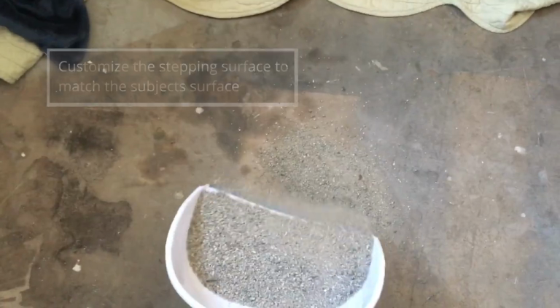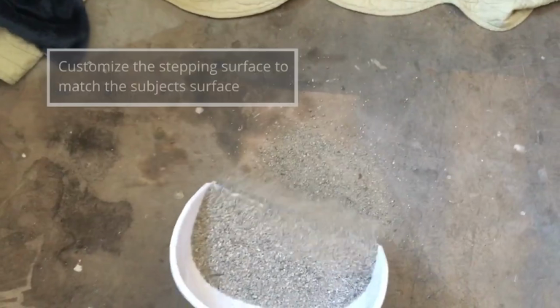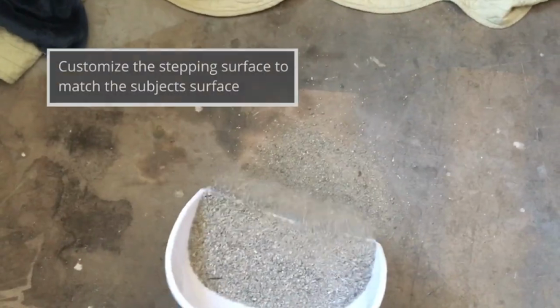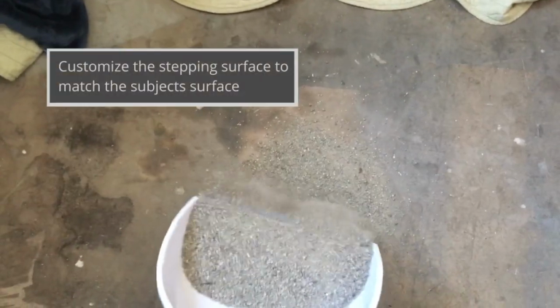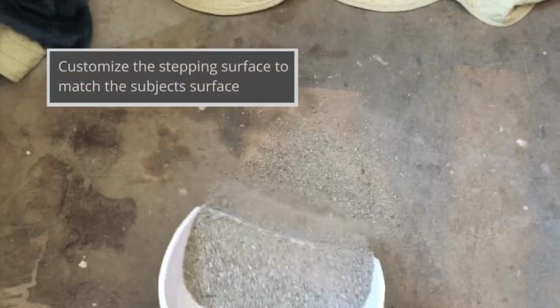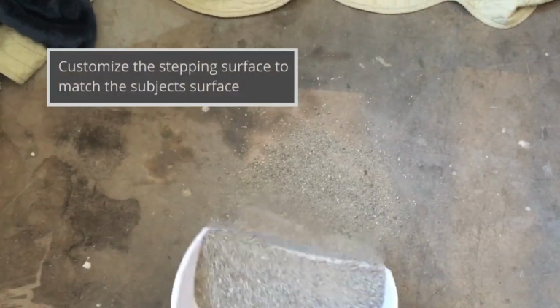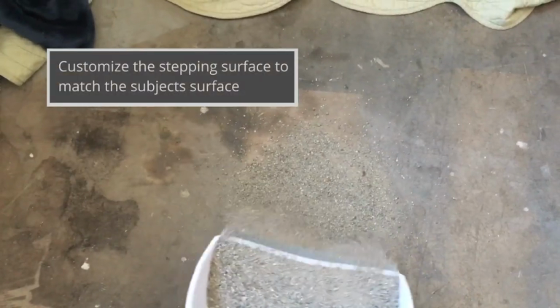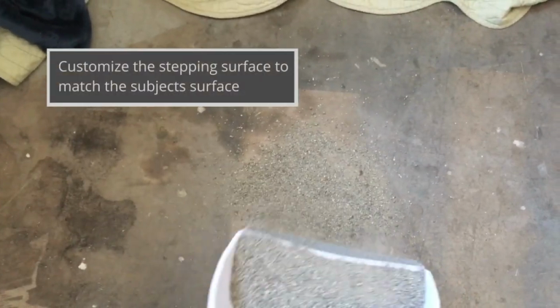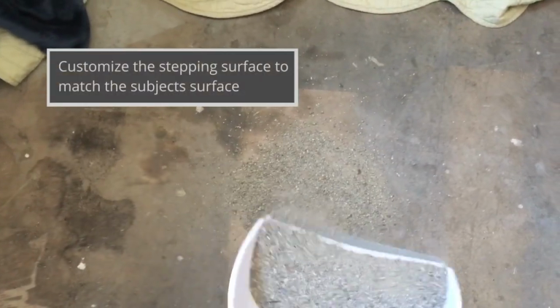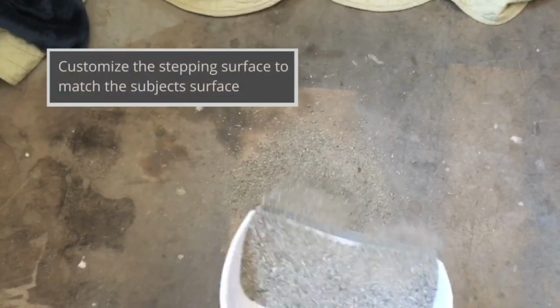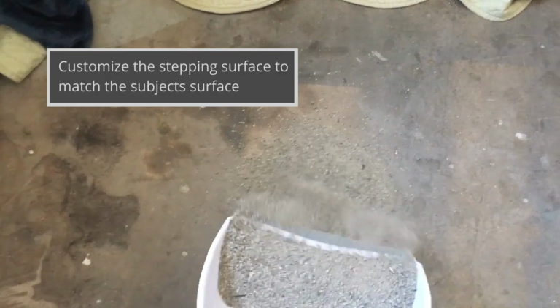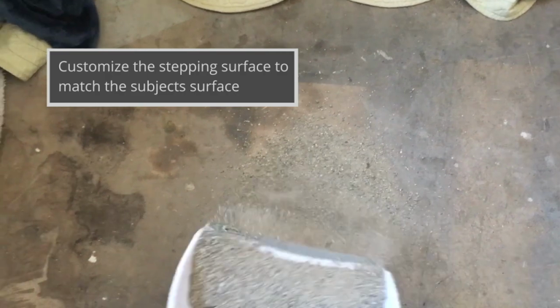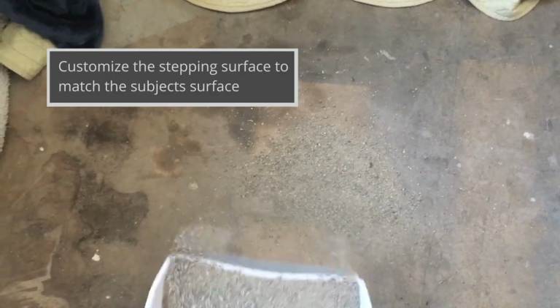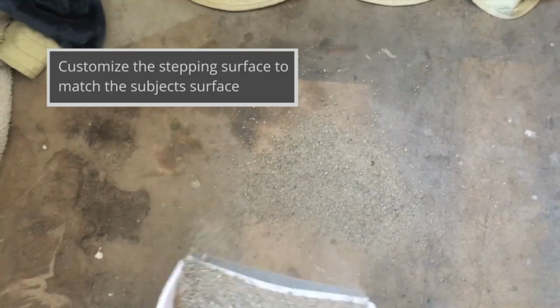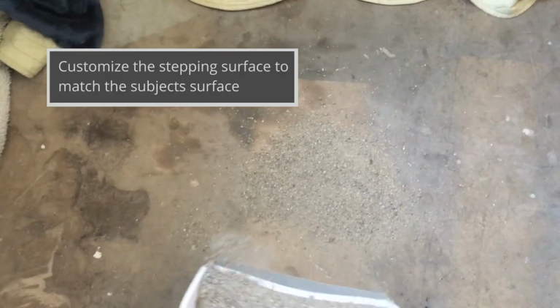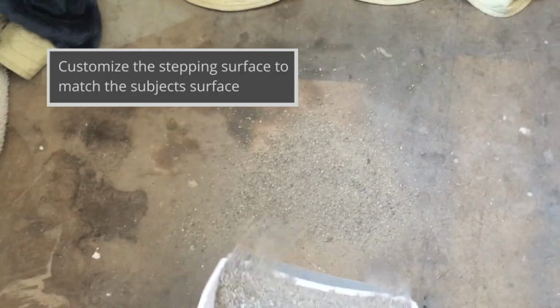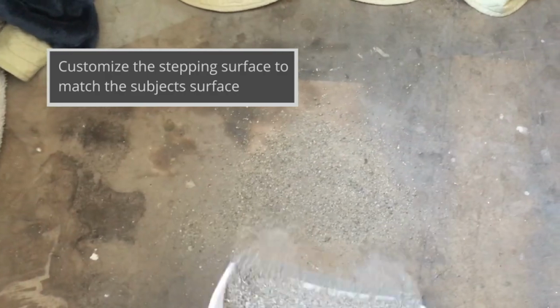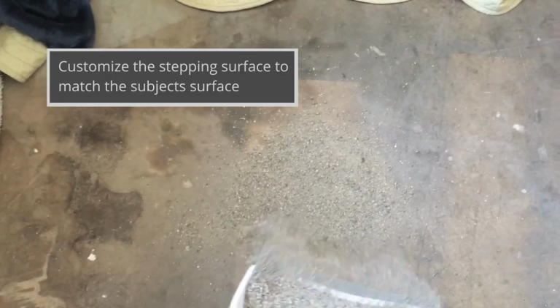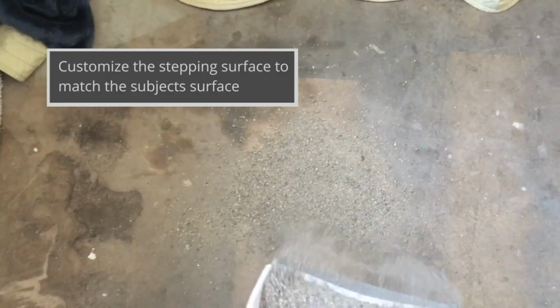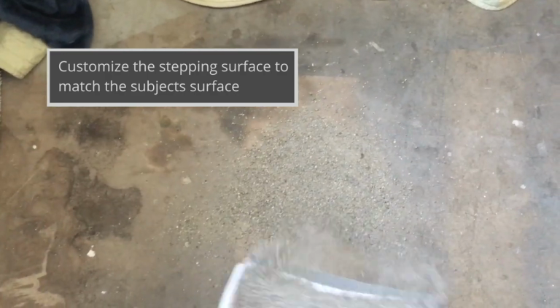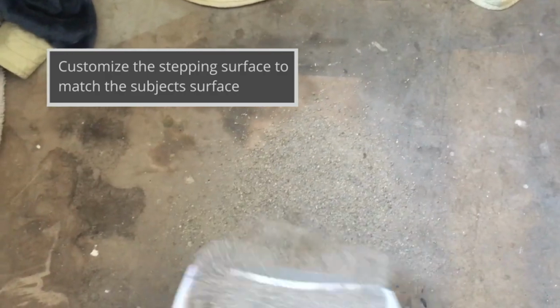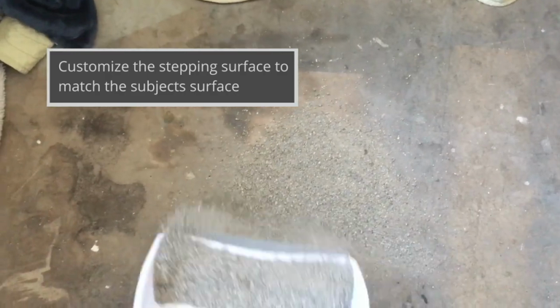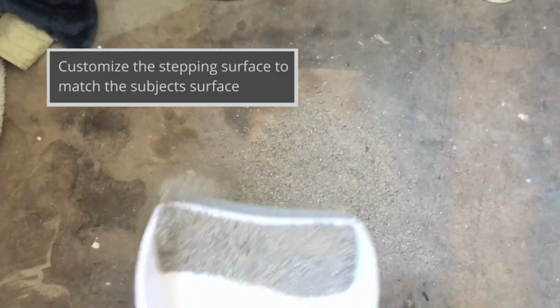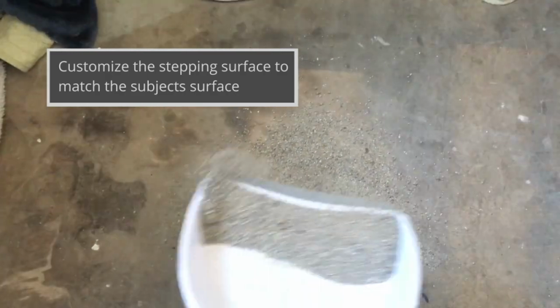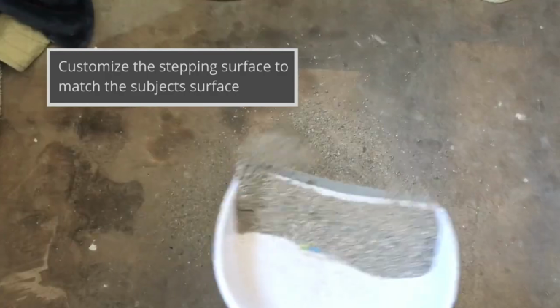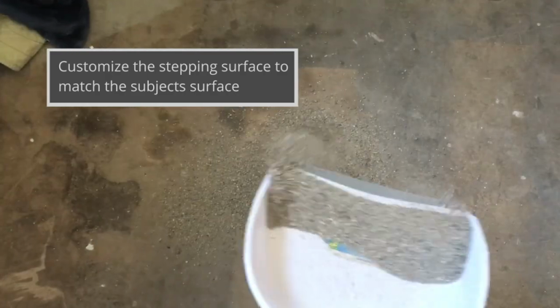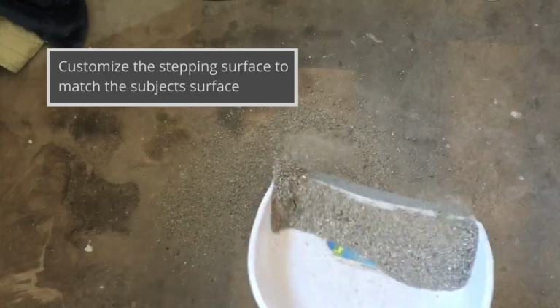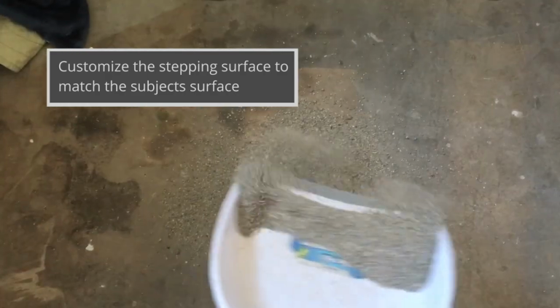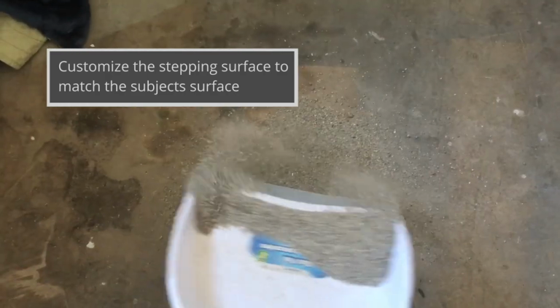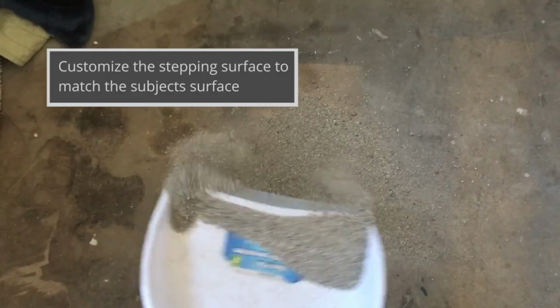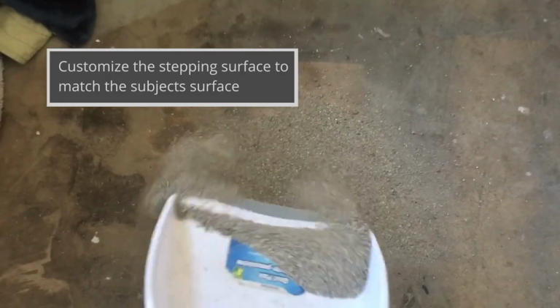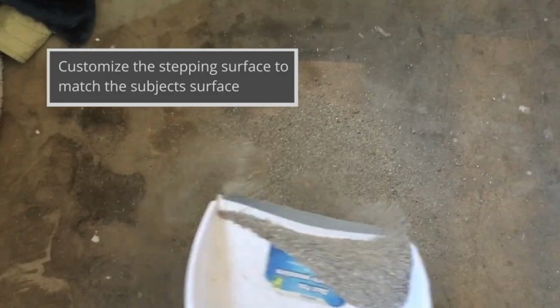Customize the stepping surface to match the subject's surface. In this case, my subject was walking on gravel.